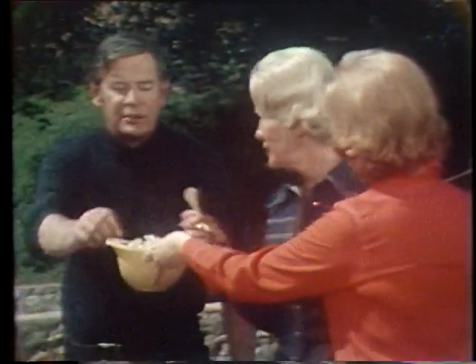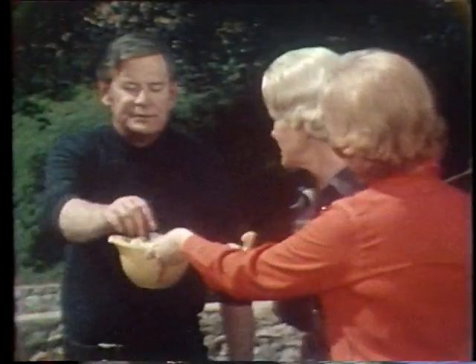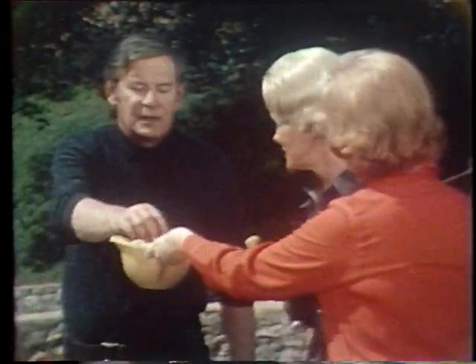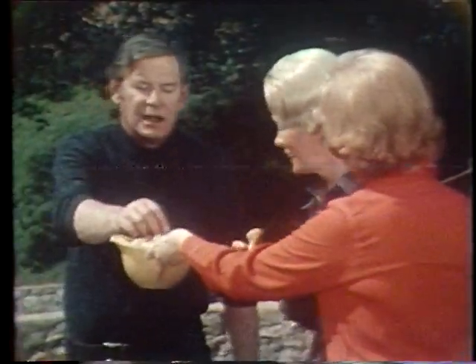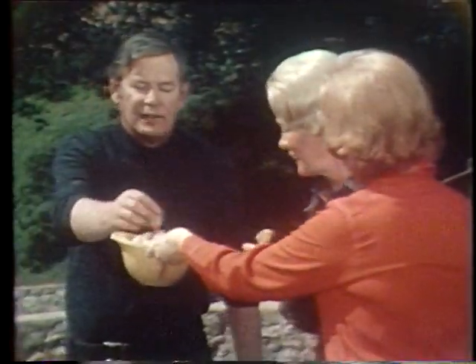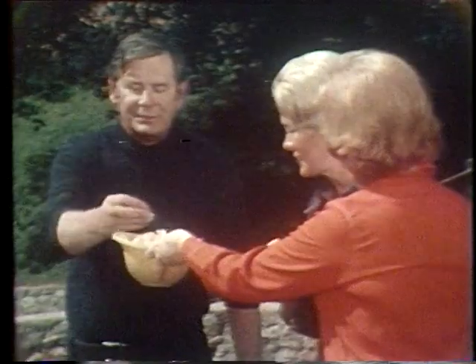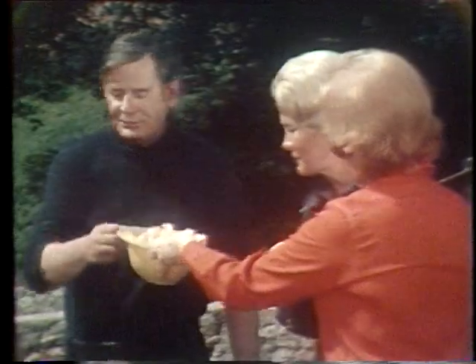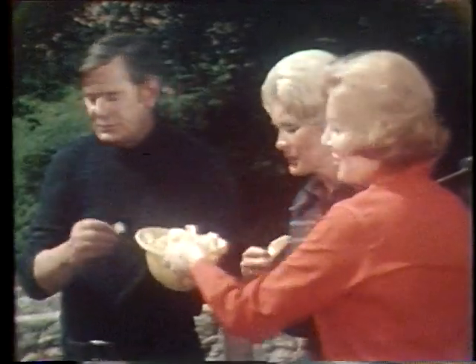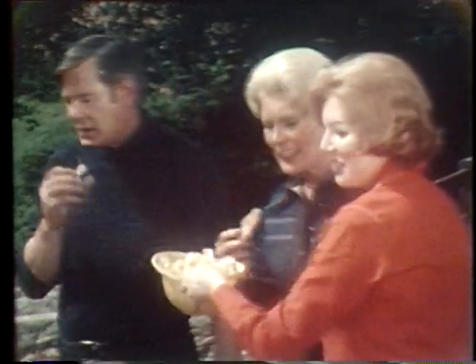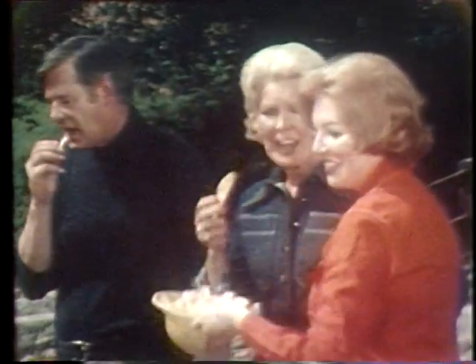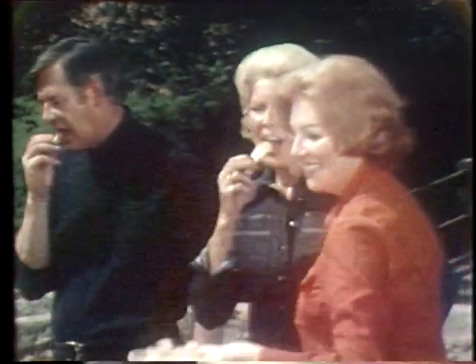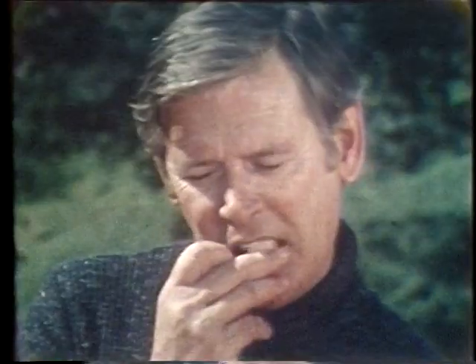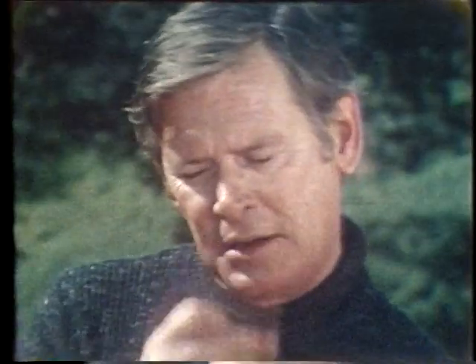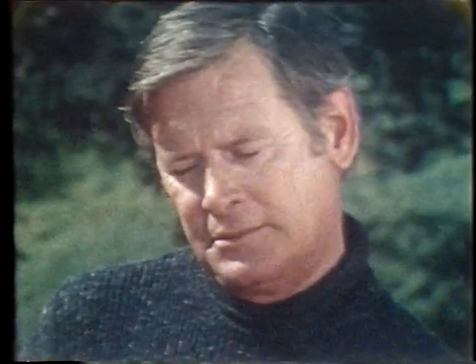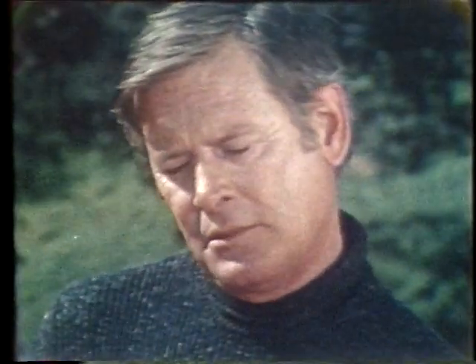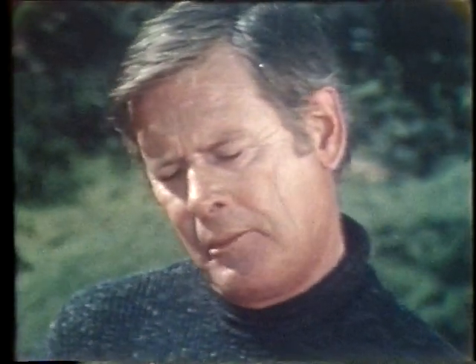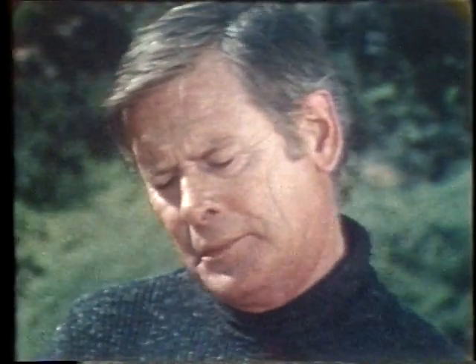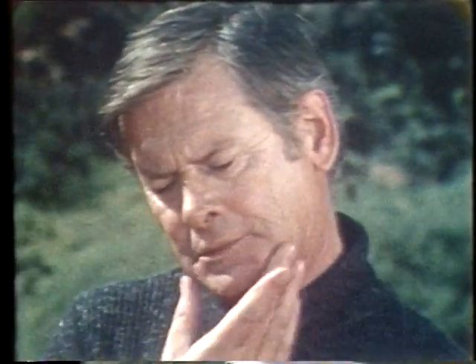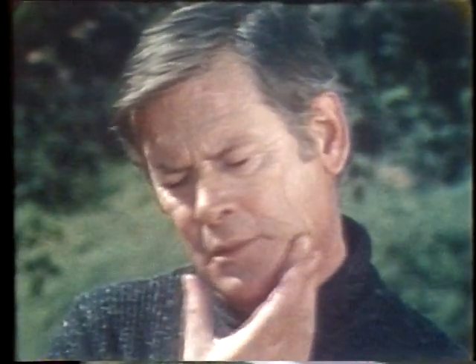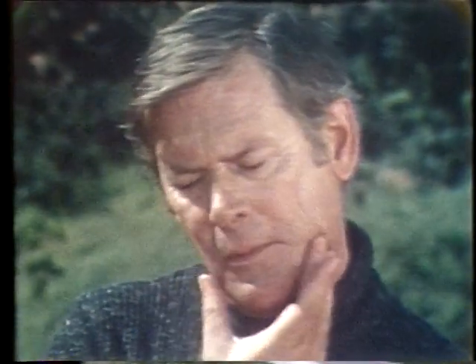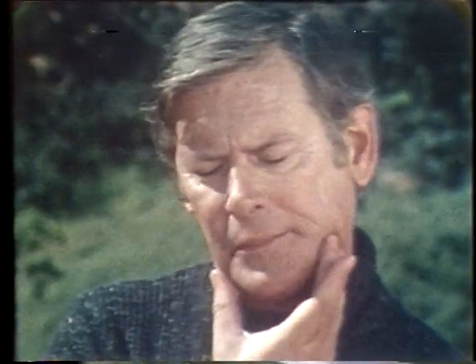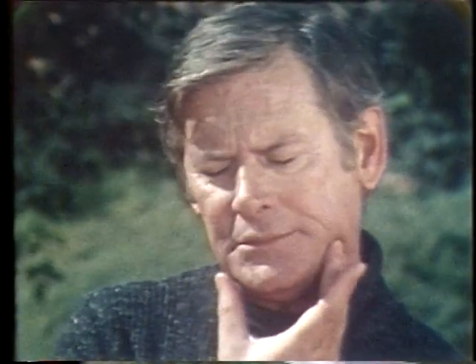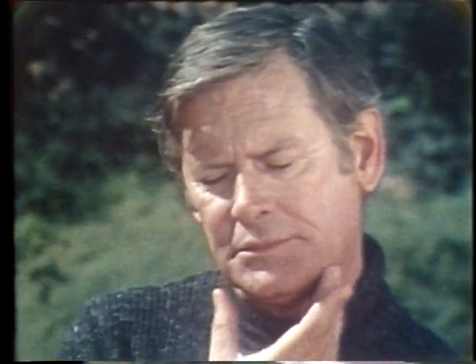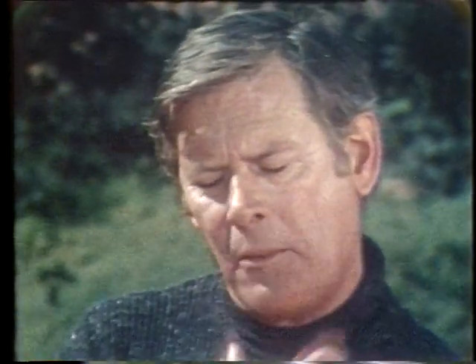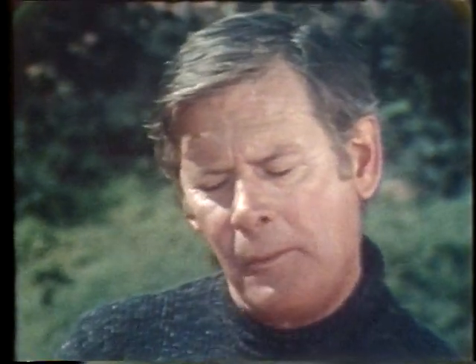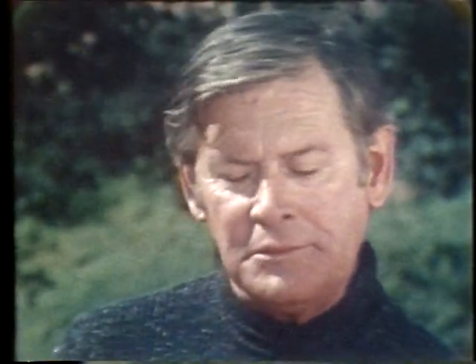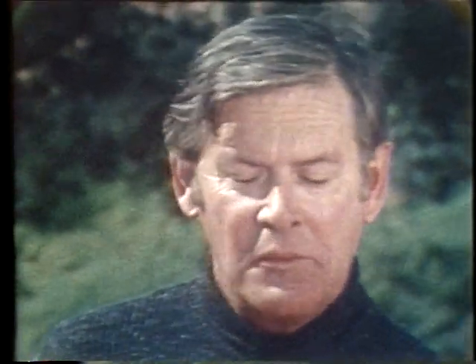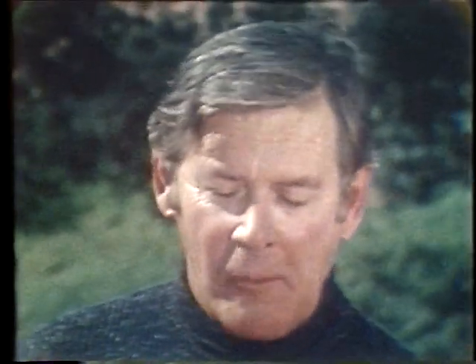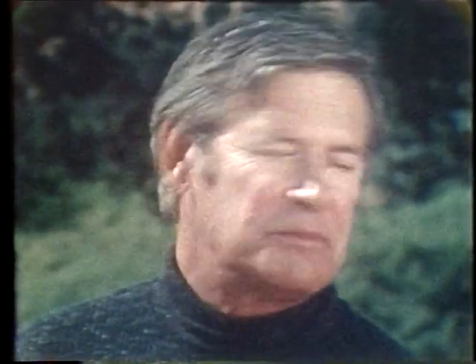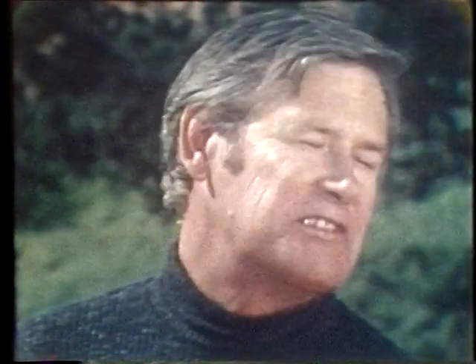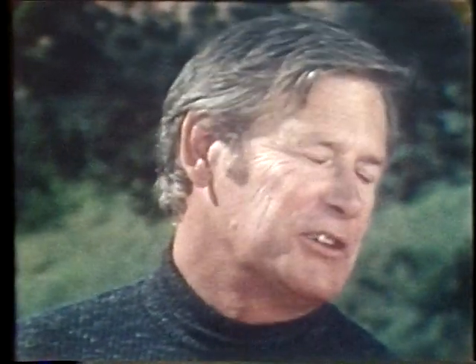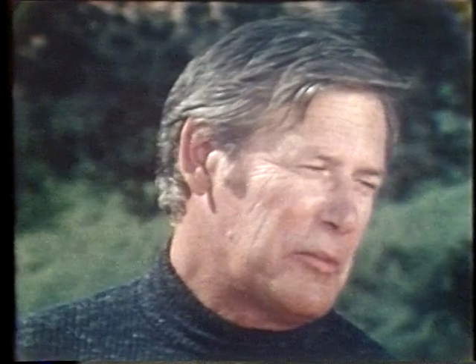So when natural teeth become badly worn, diseased, or out of alignment, dentures can bring decided improvement.